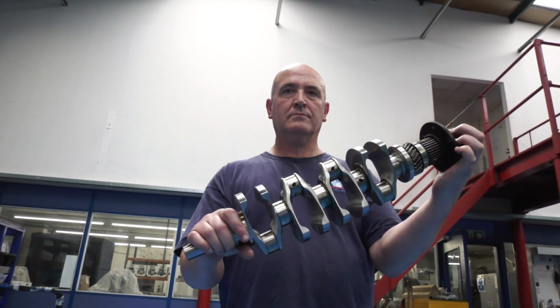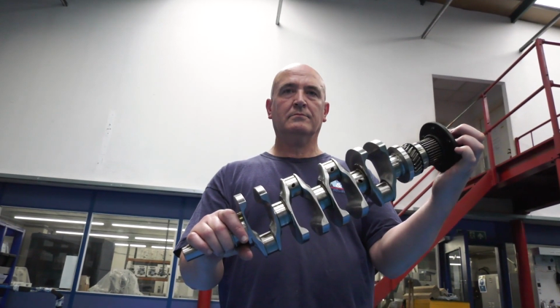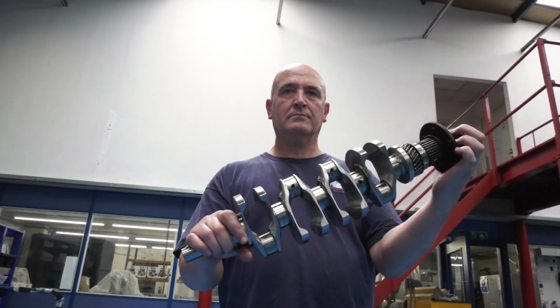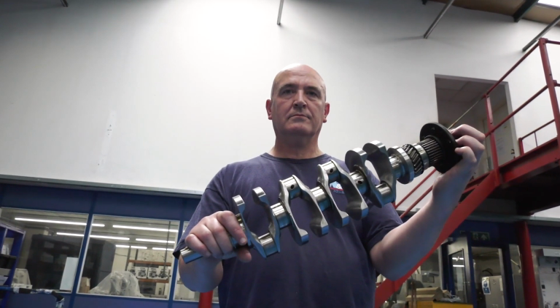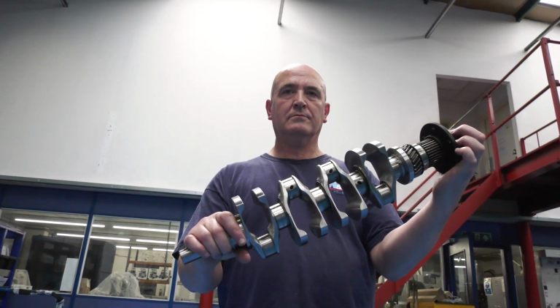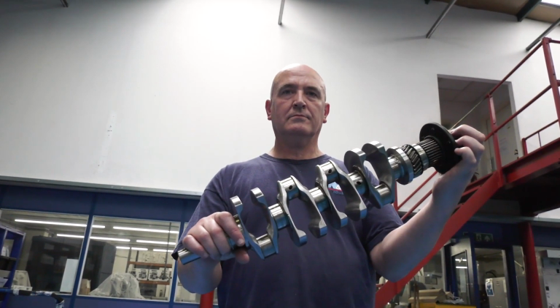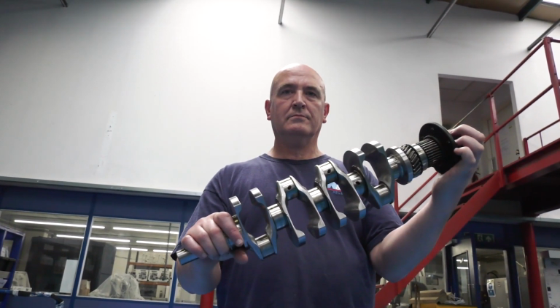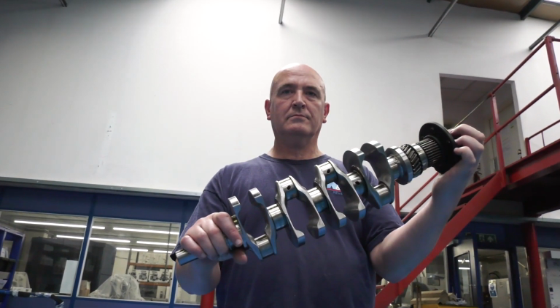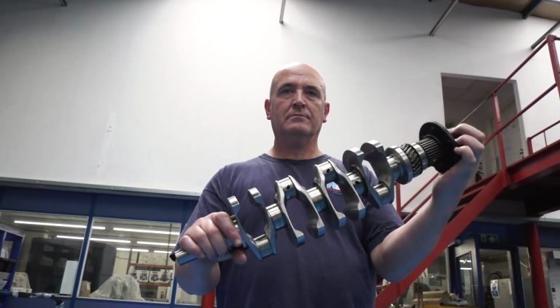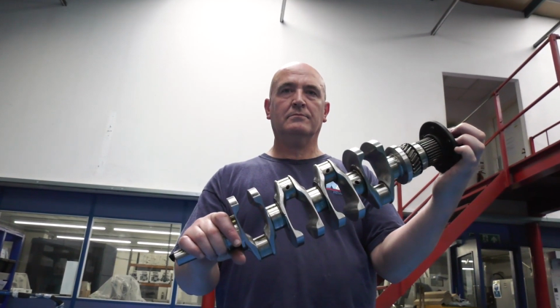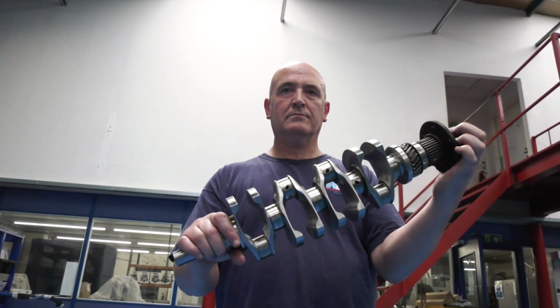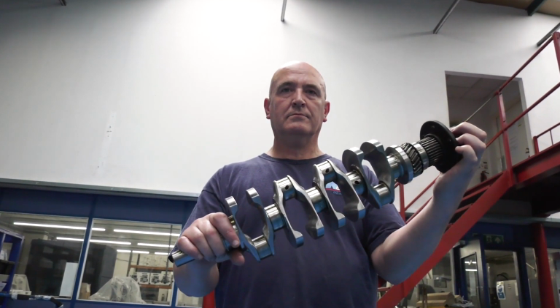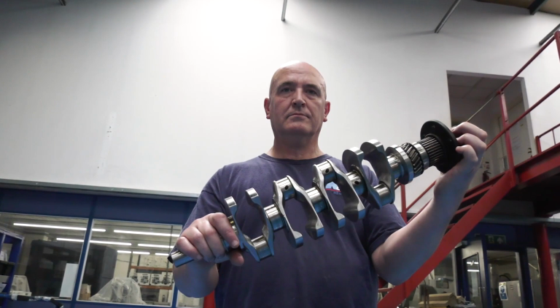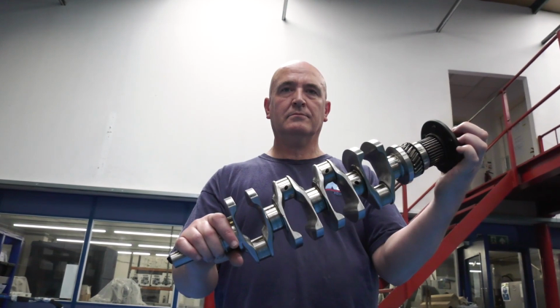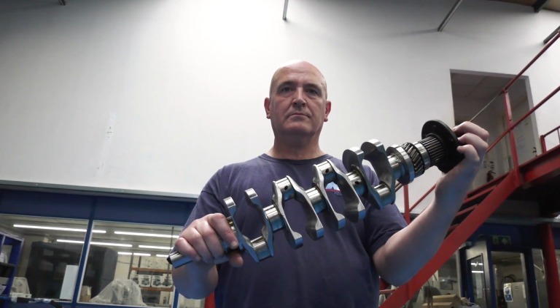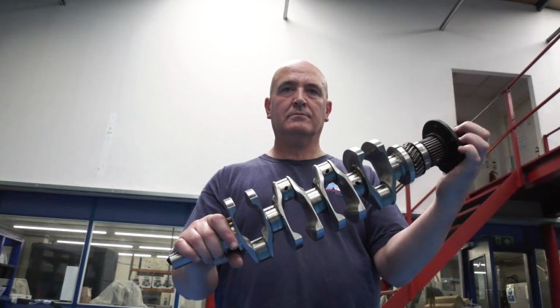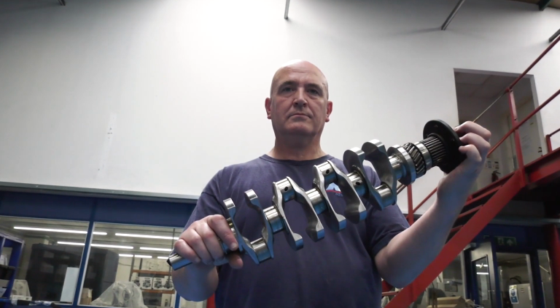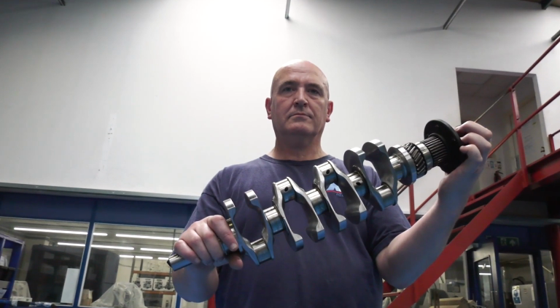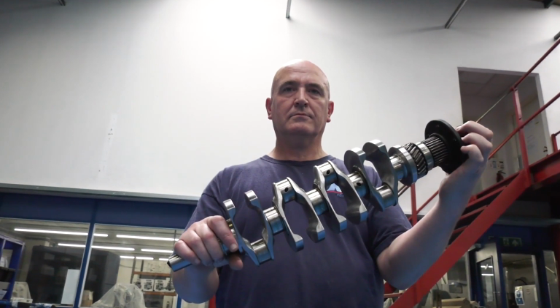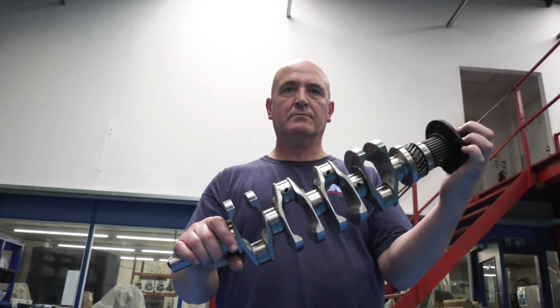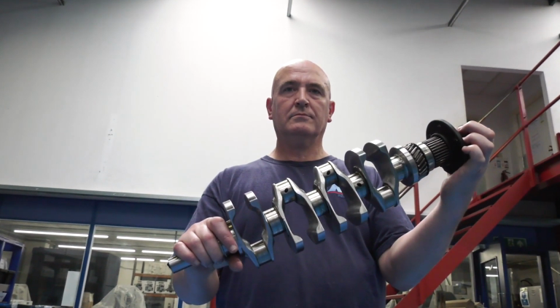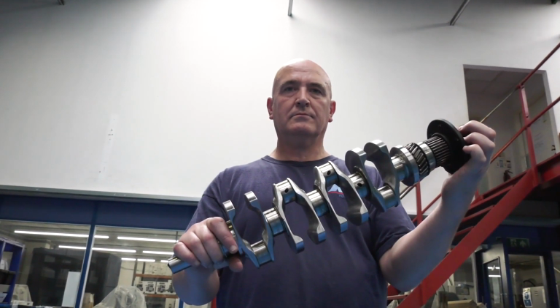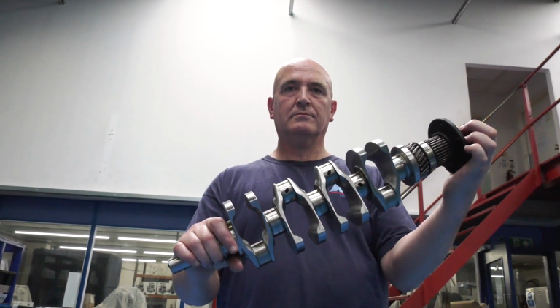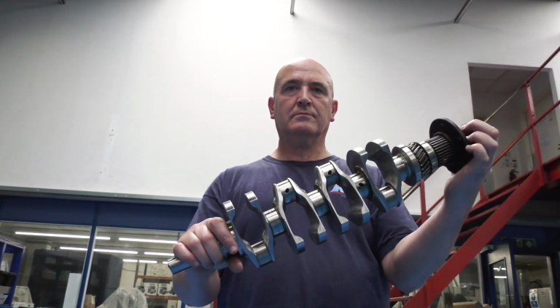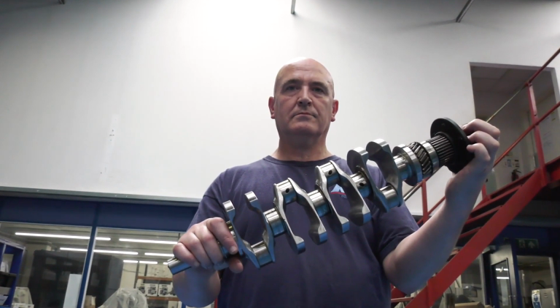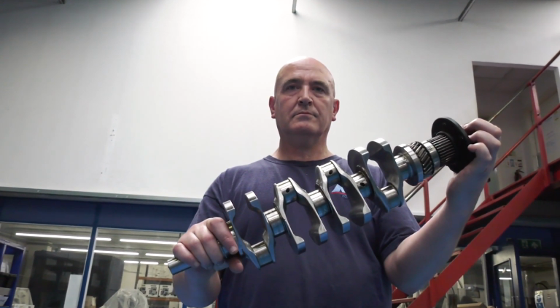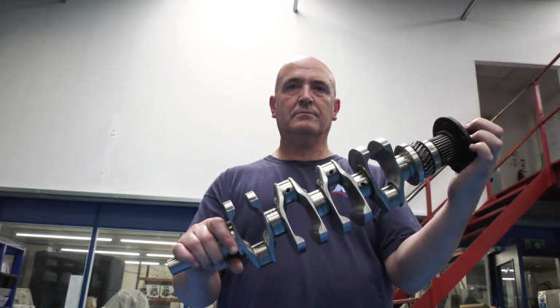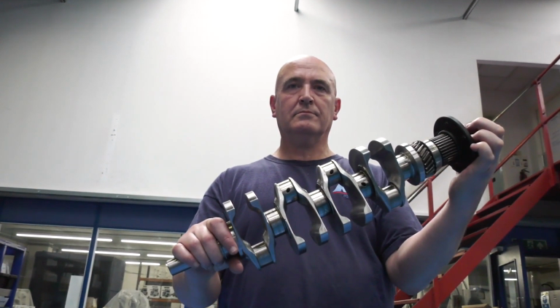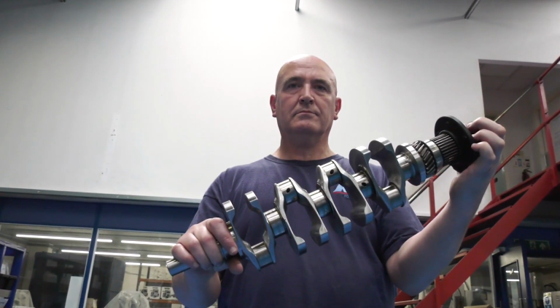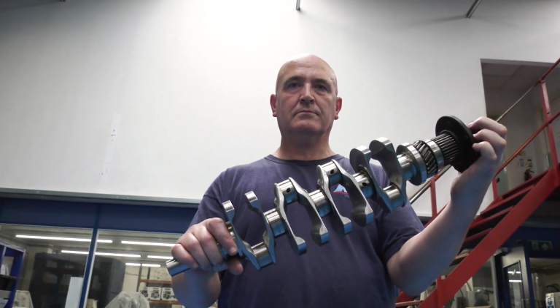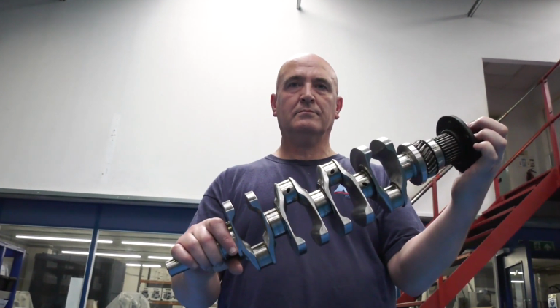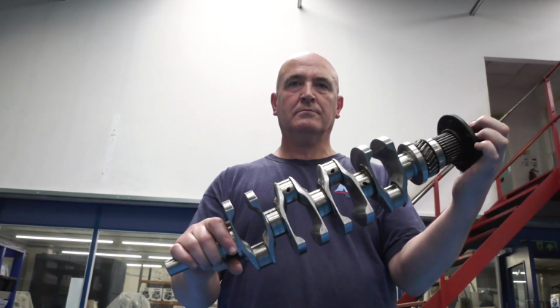This is Gary Sermon from A&M EDM in Birmingham, and he's about to turn the mini racing world on its head.